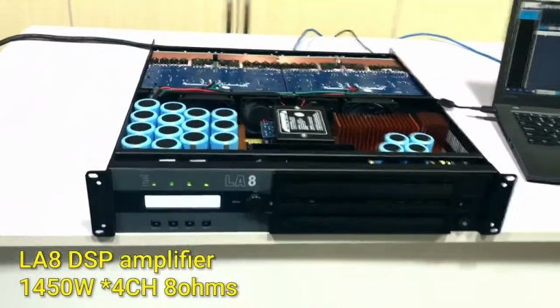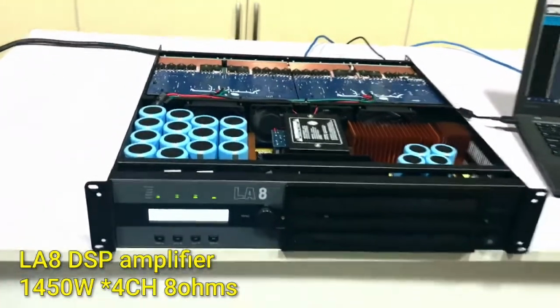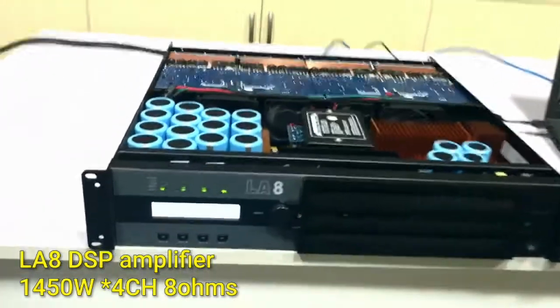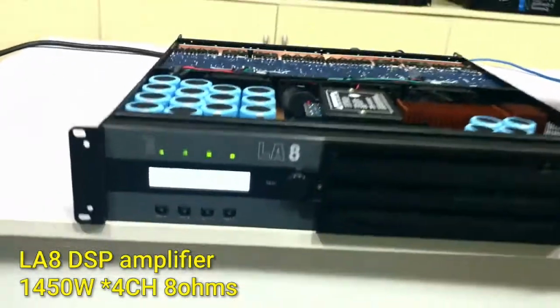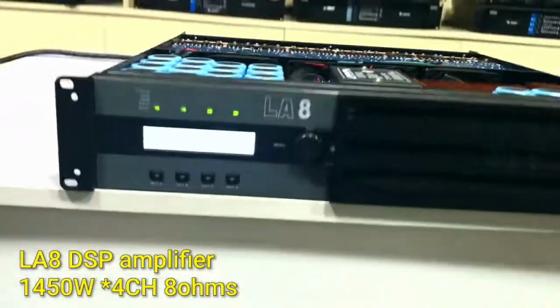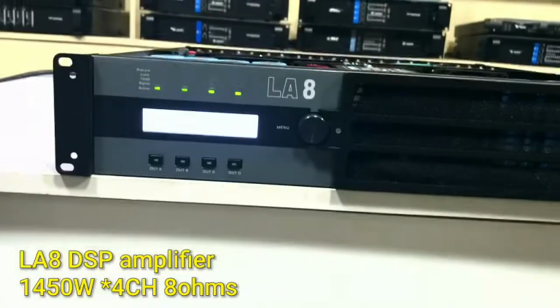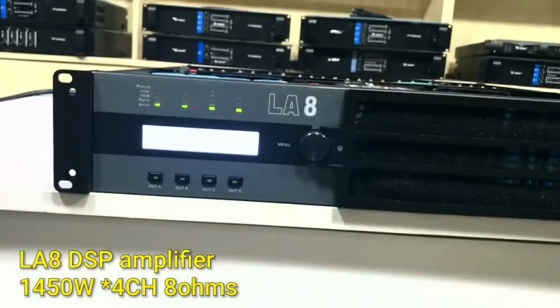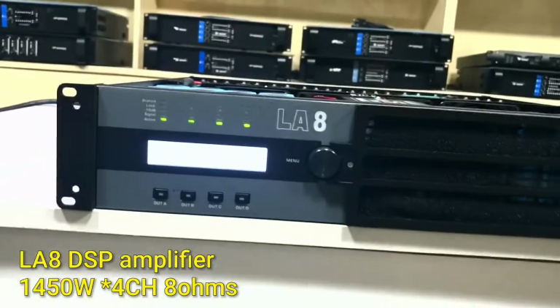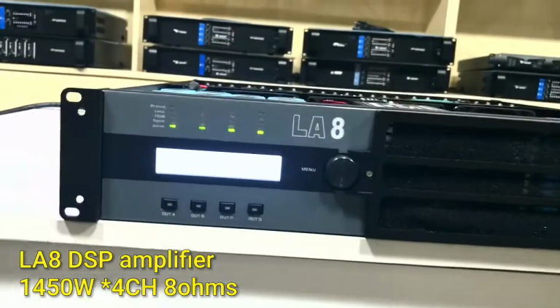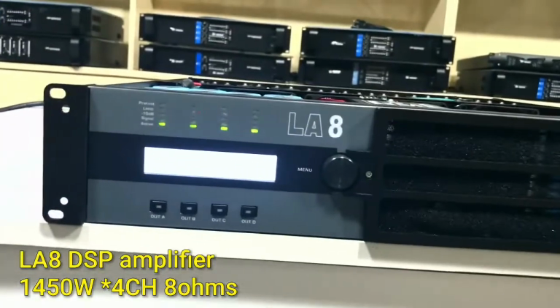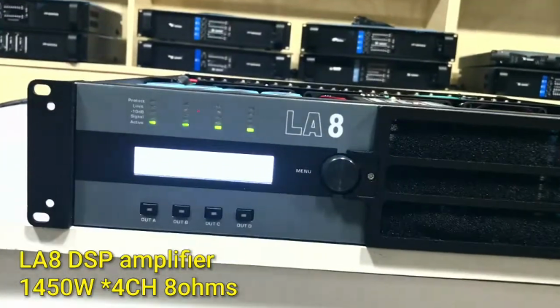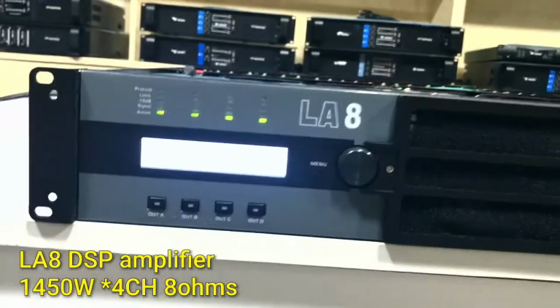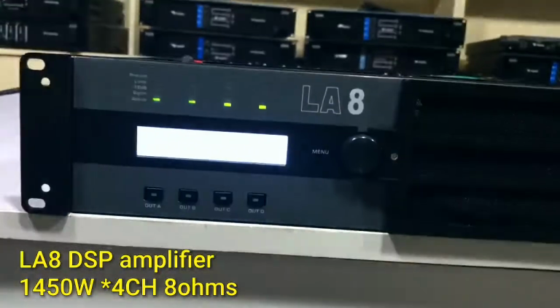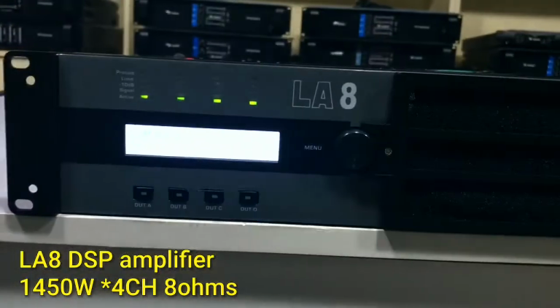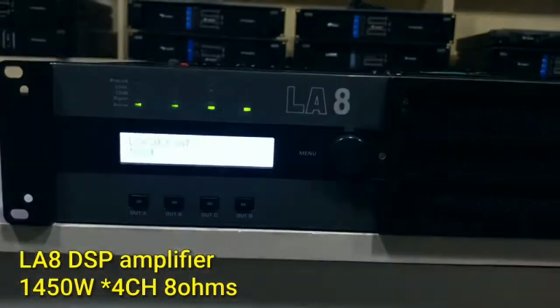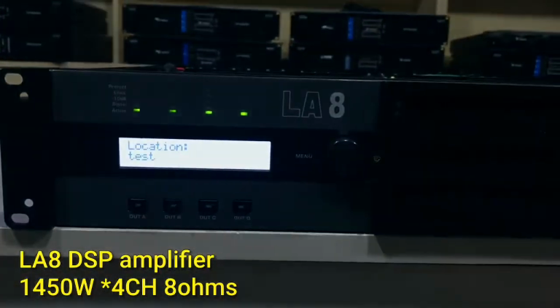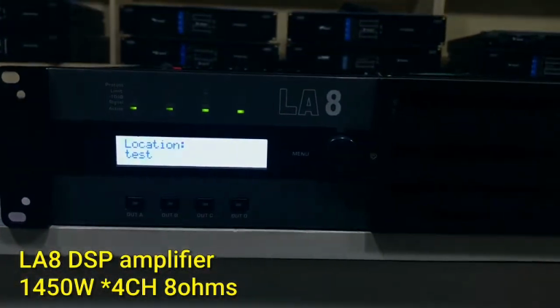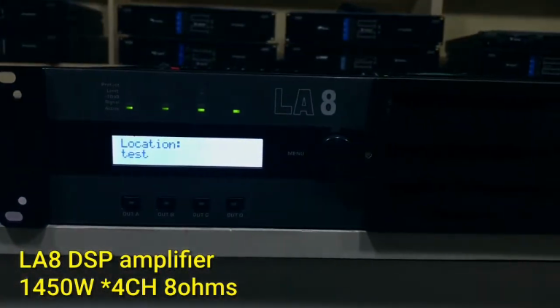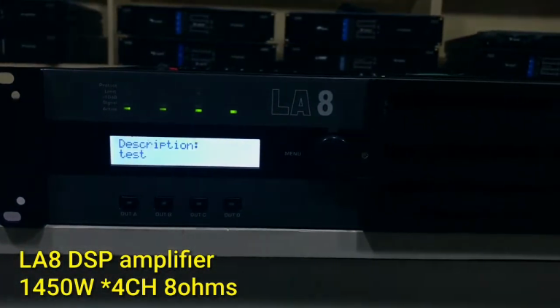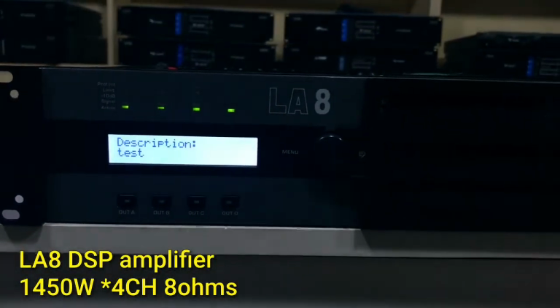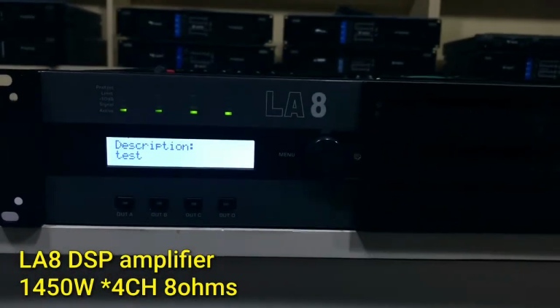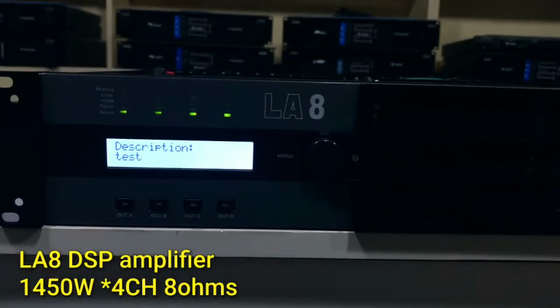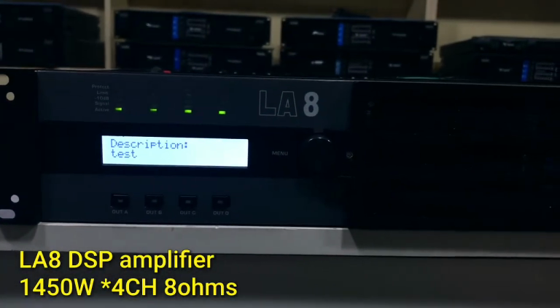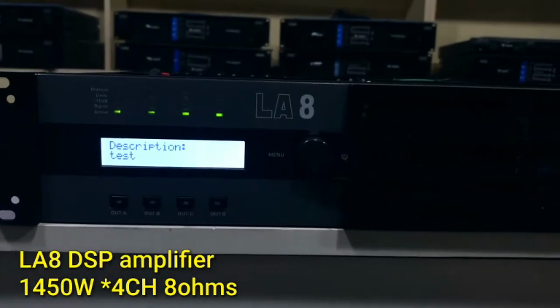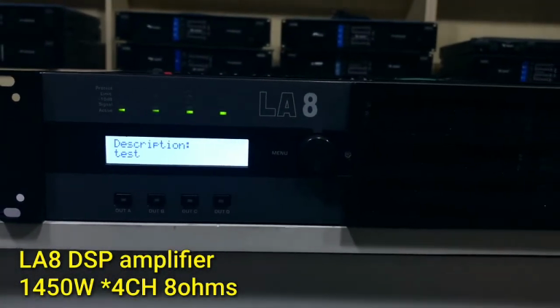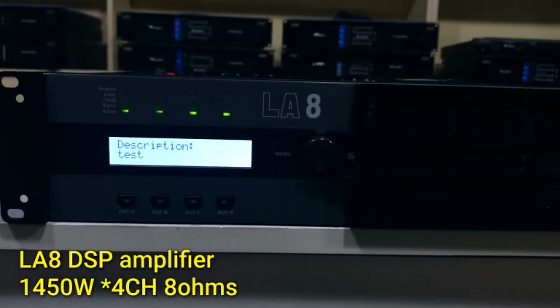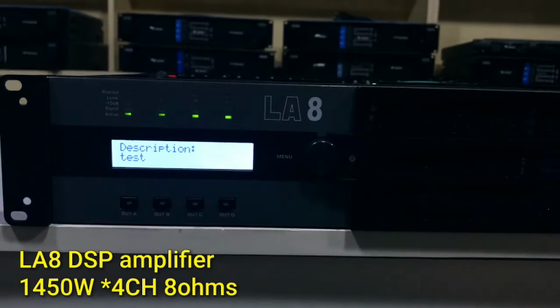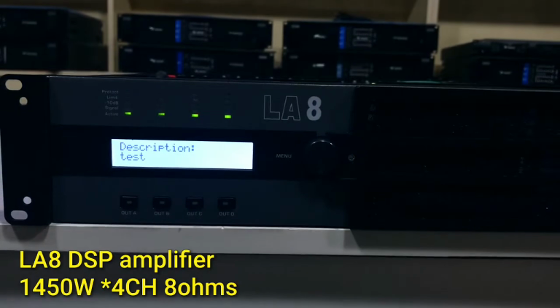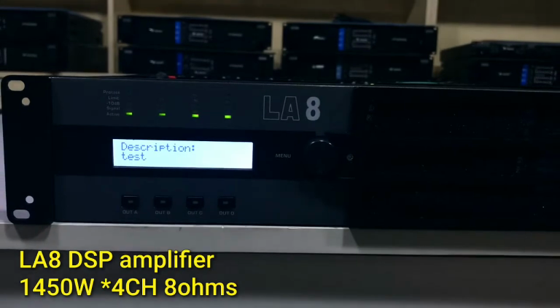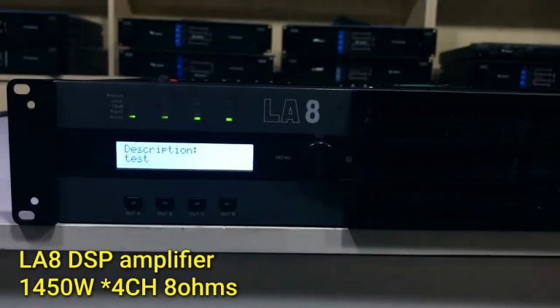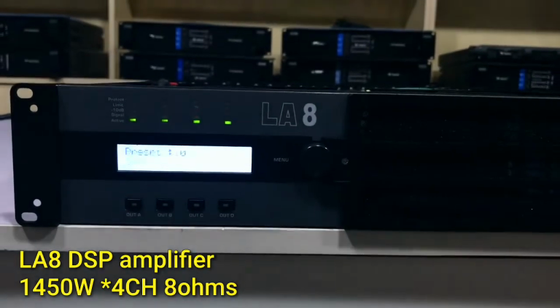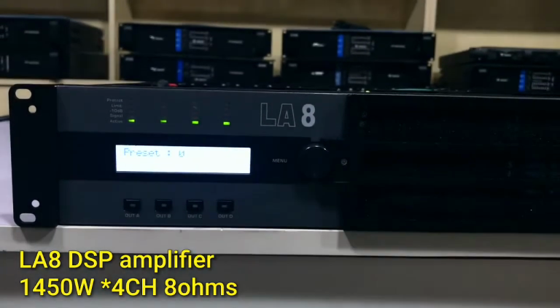Let's see the front panel. This is the LED display screen. It's a 4-channel amplifier.